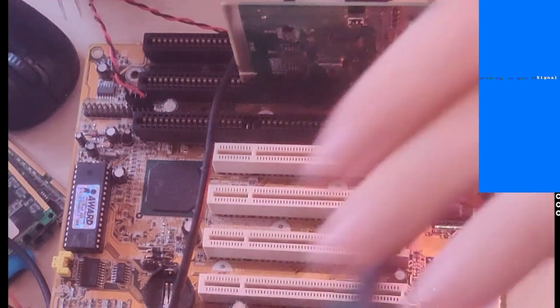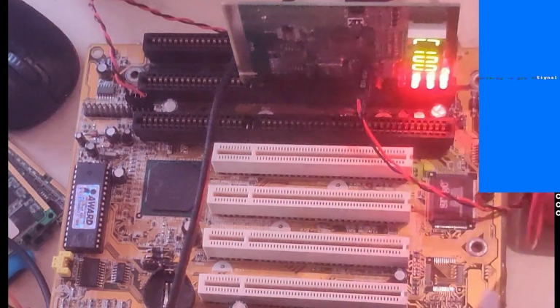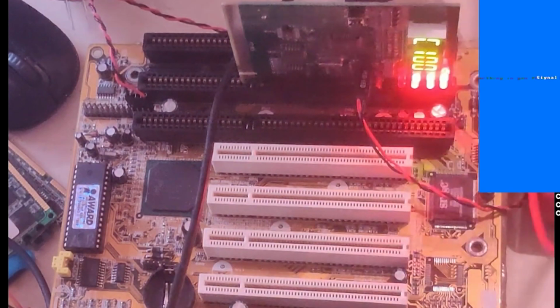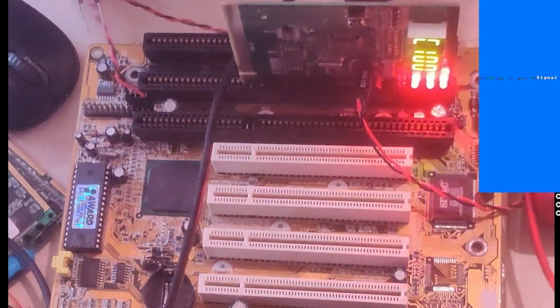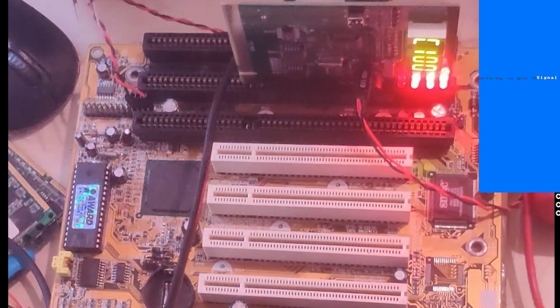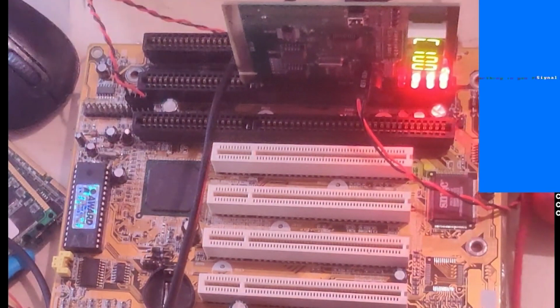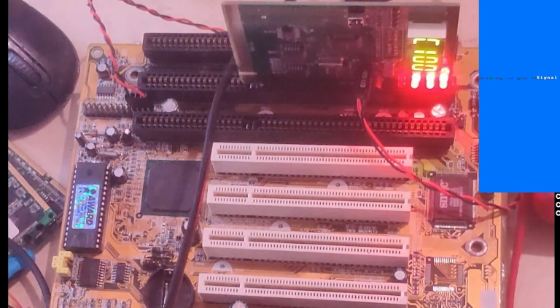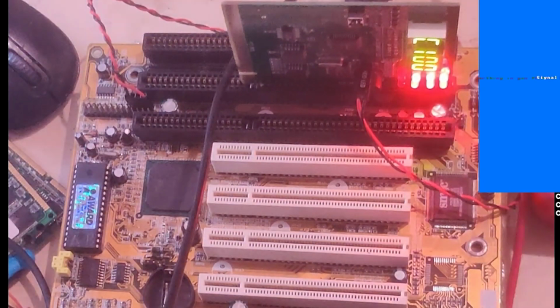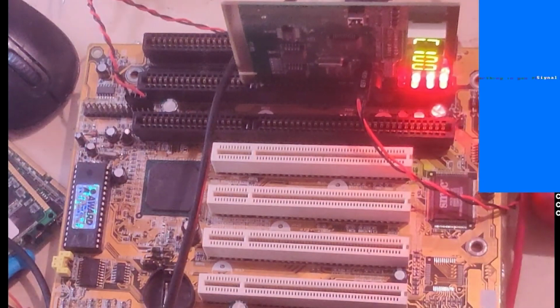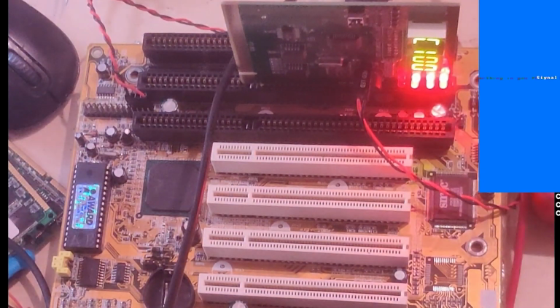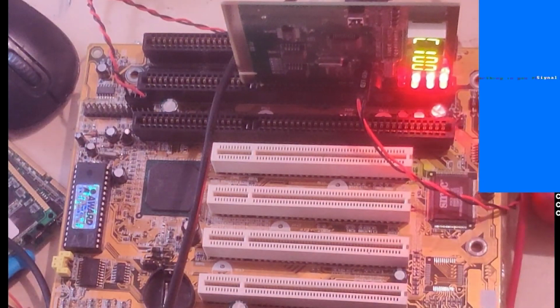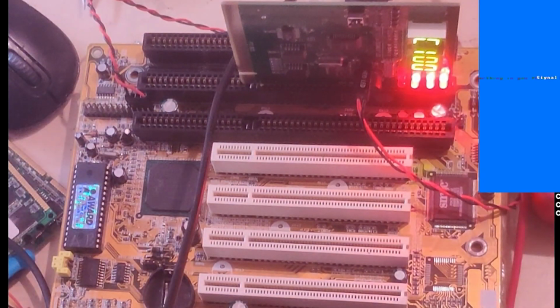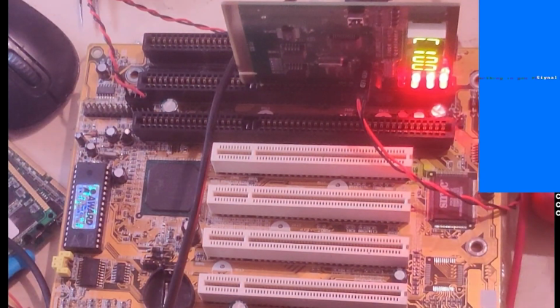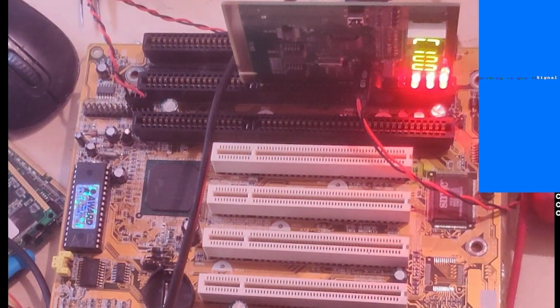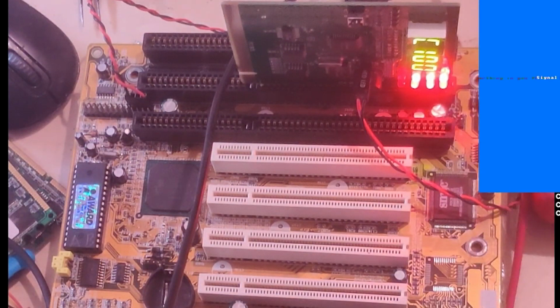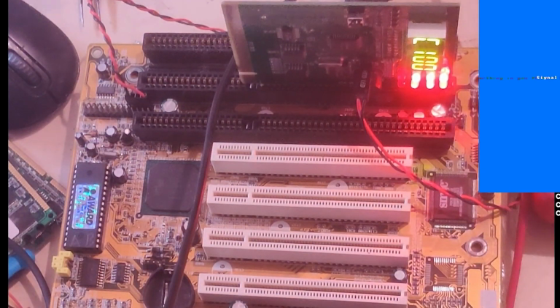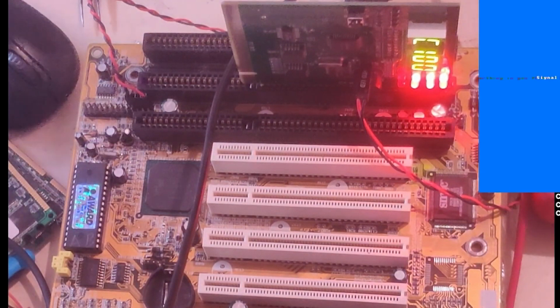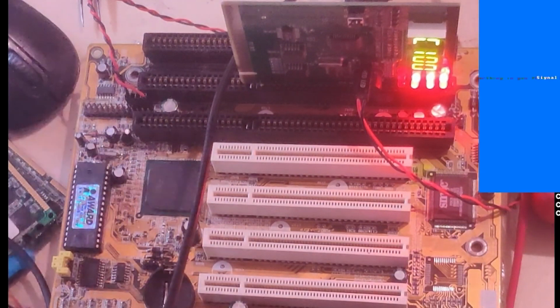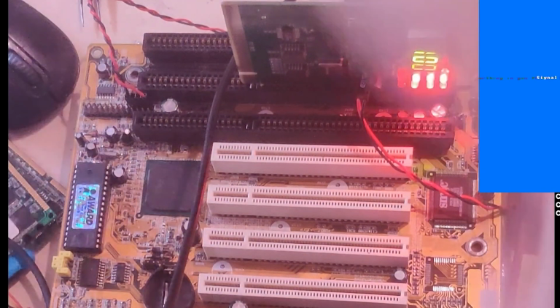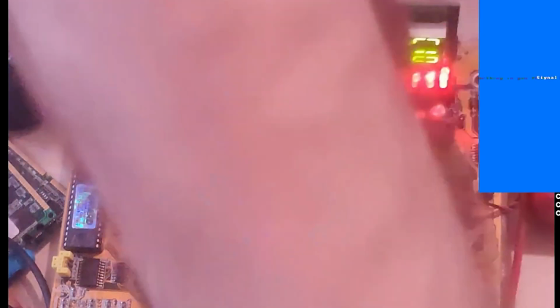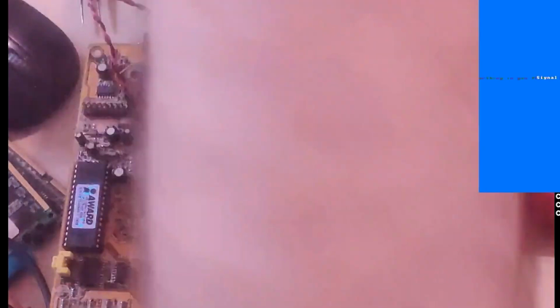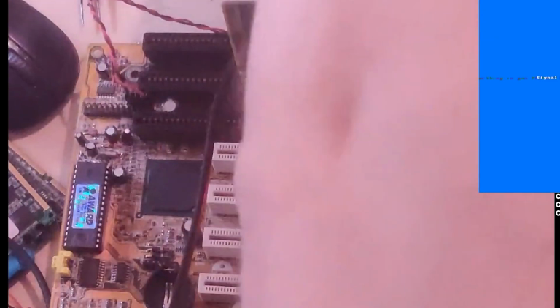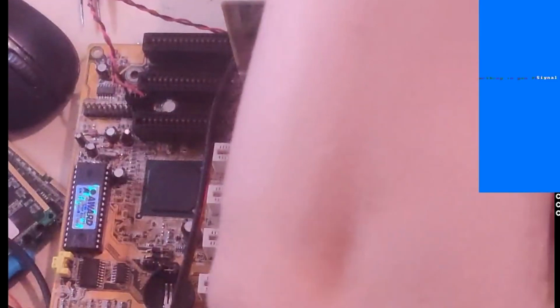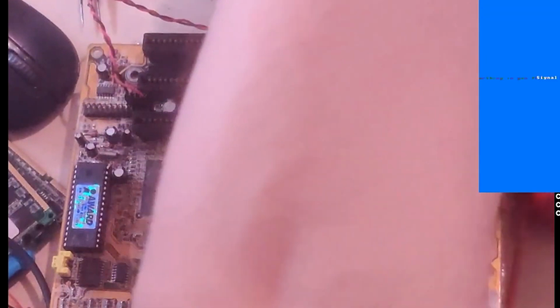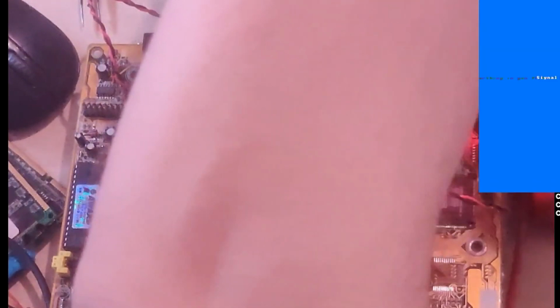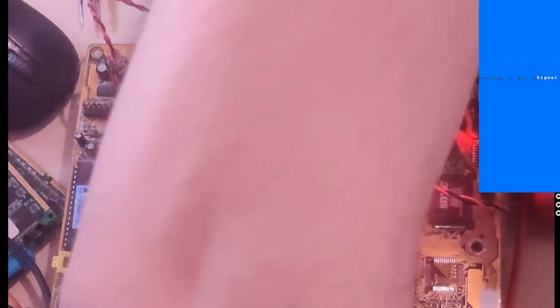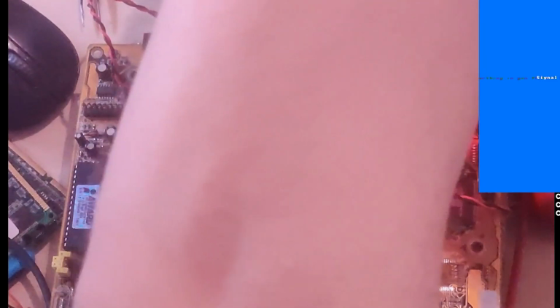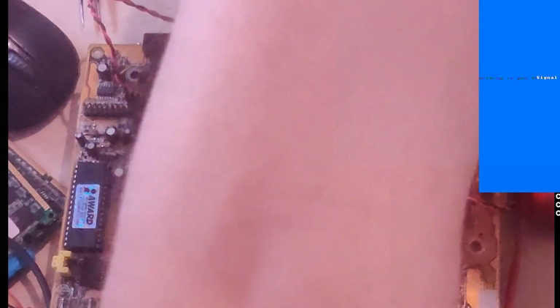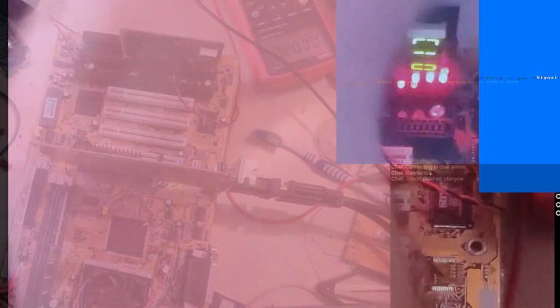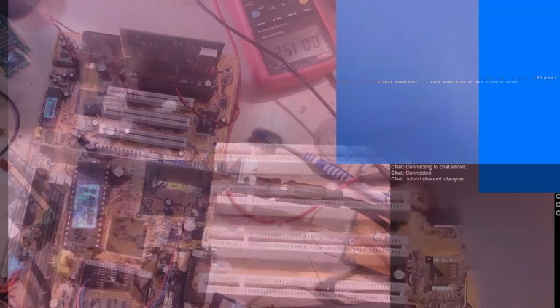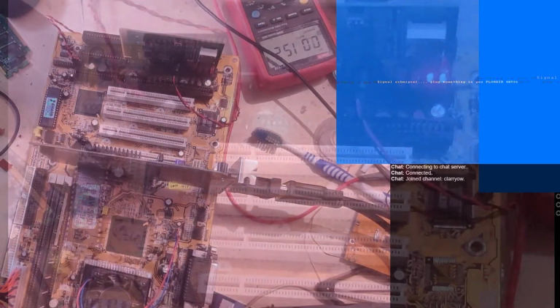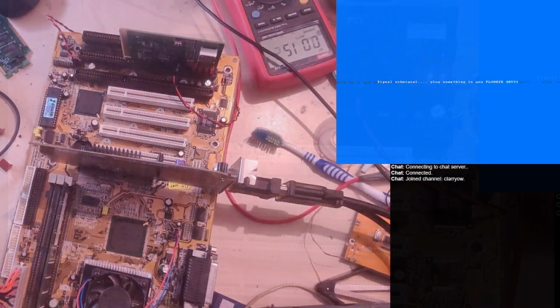Success! The board posted and the CPU was no longer cold.